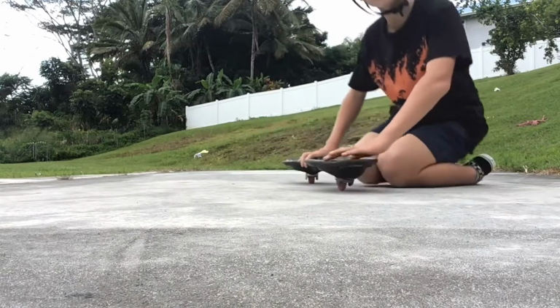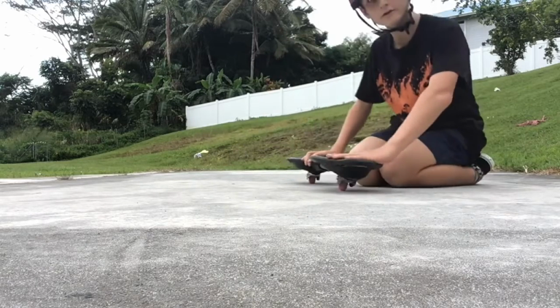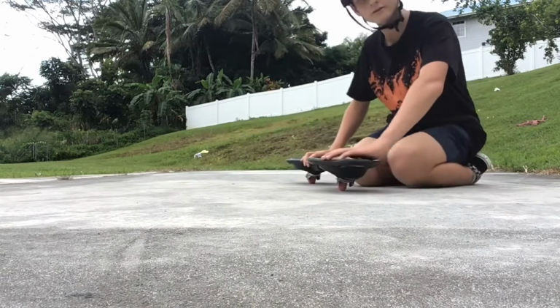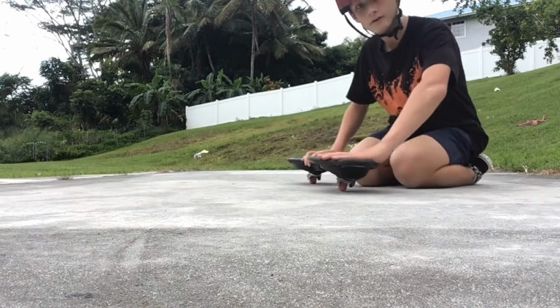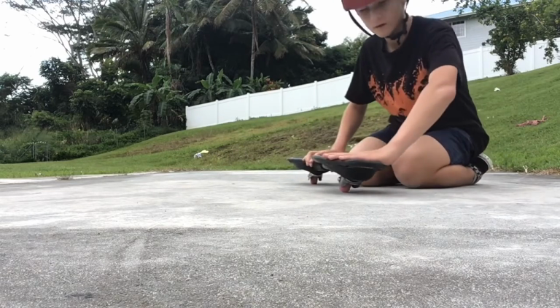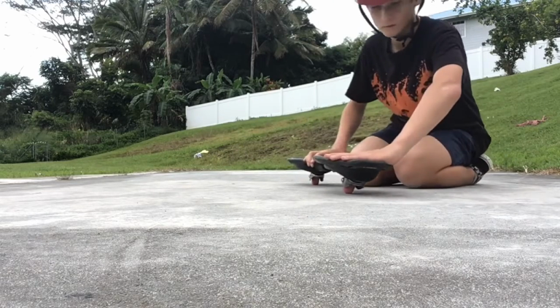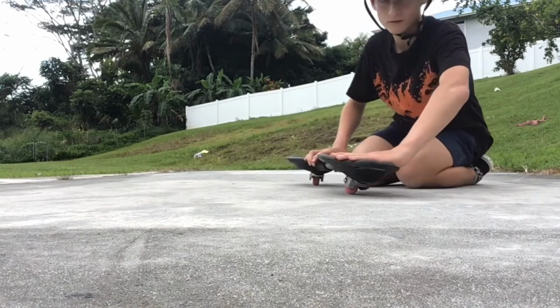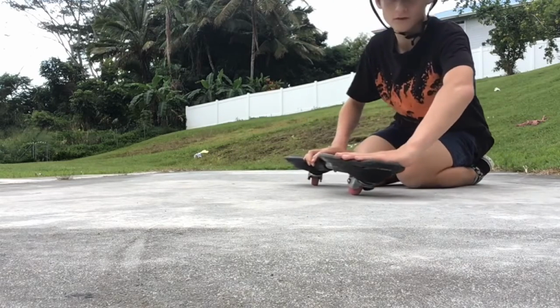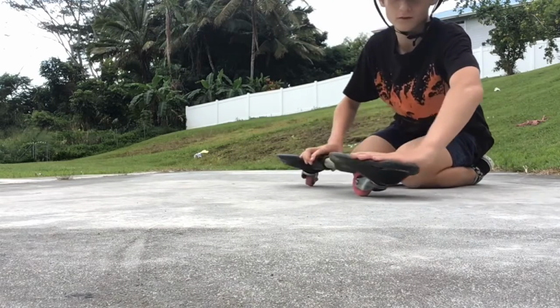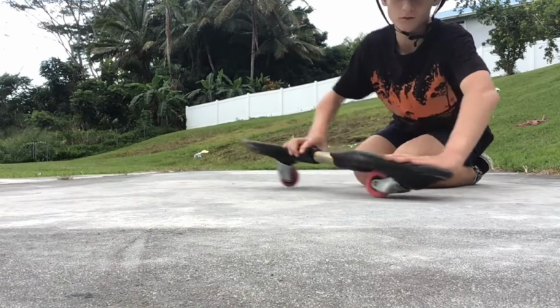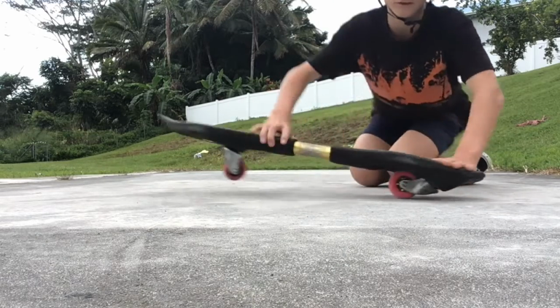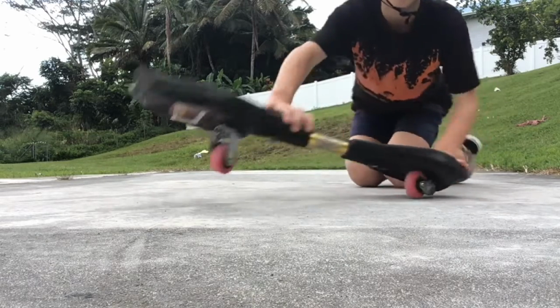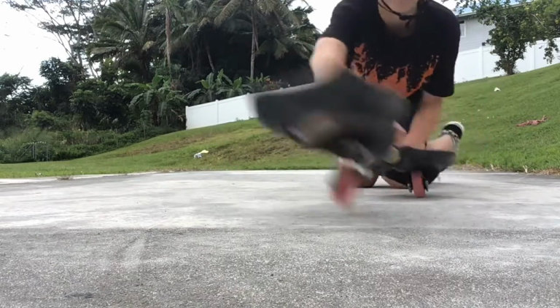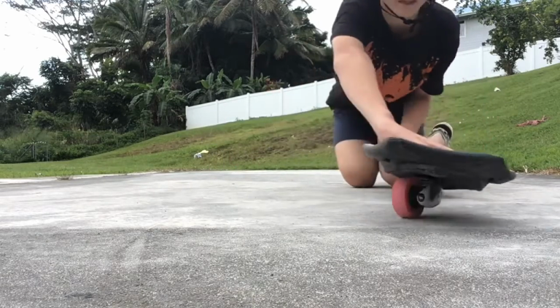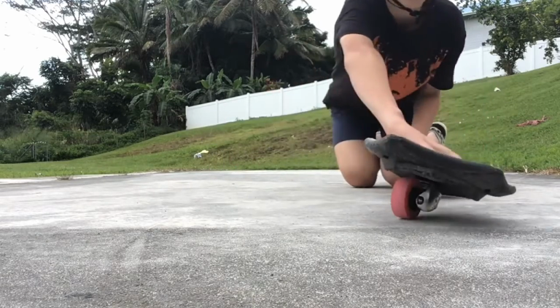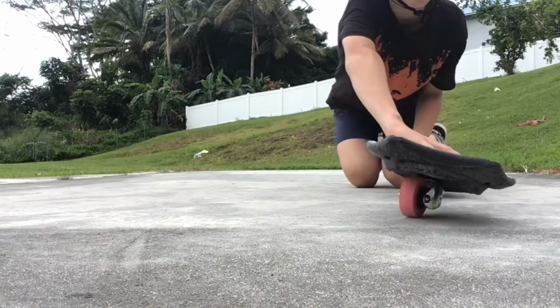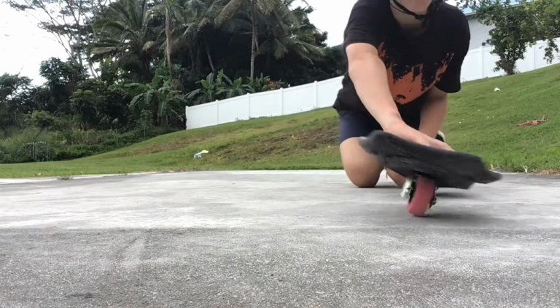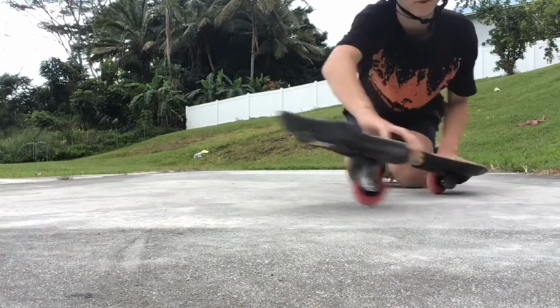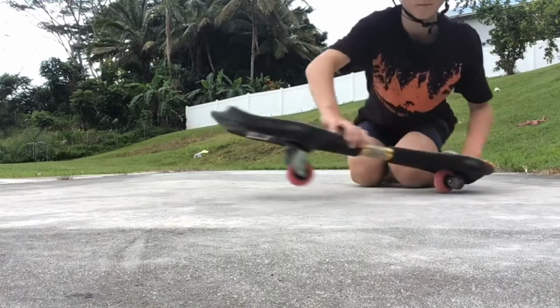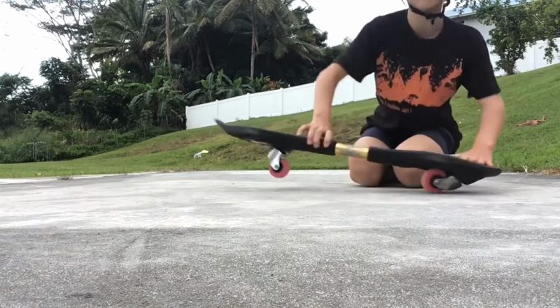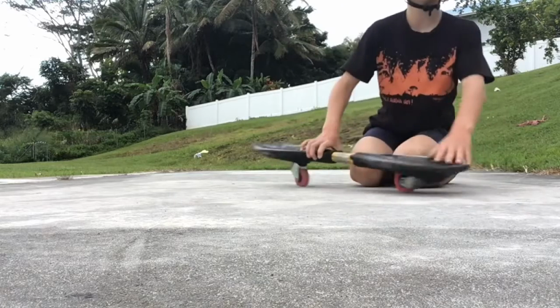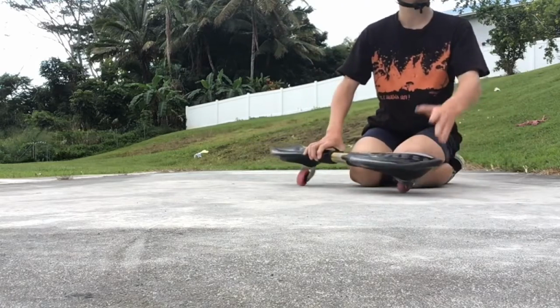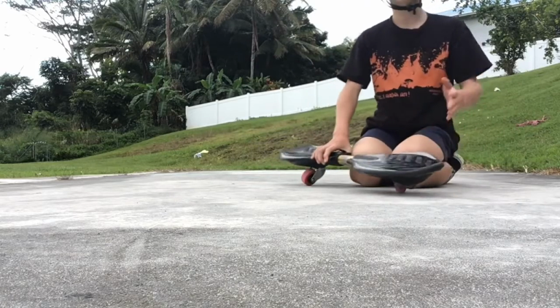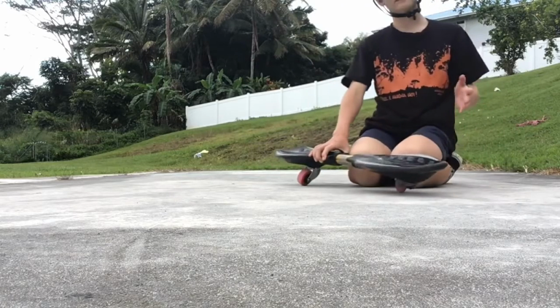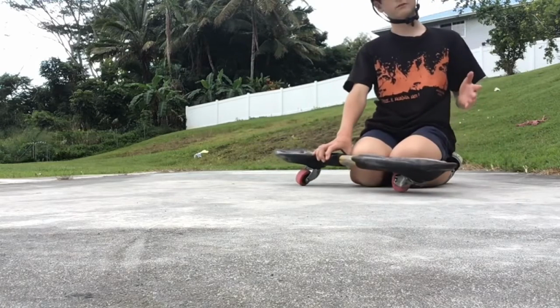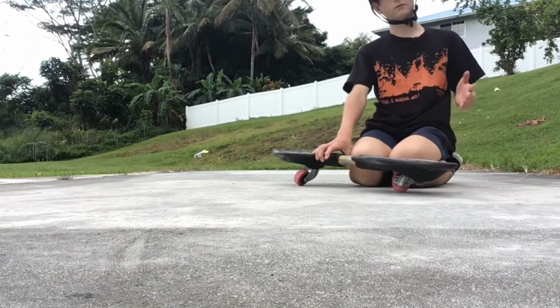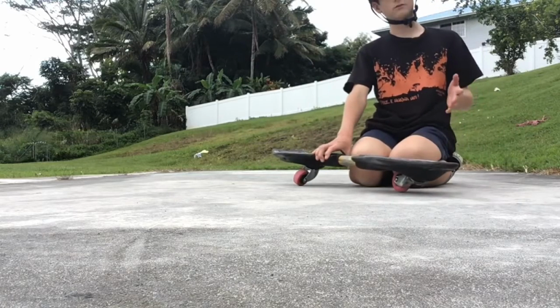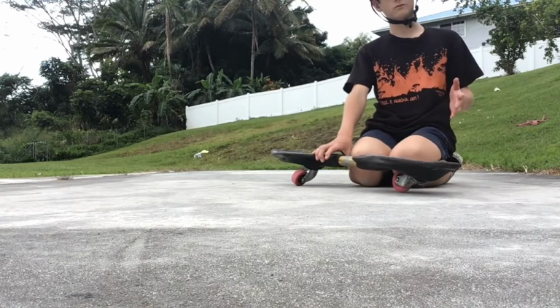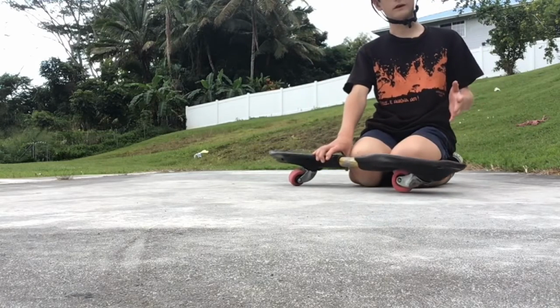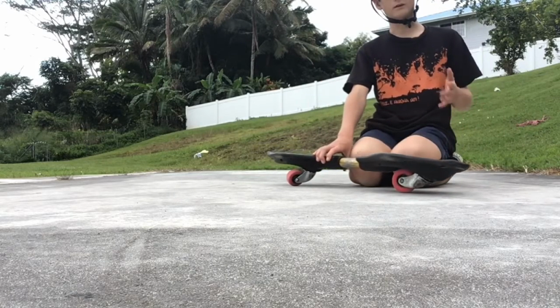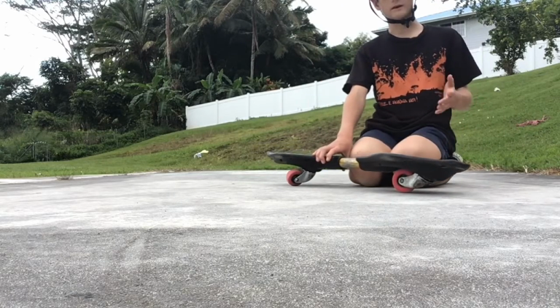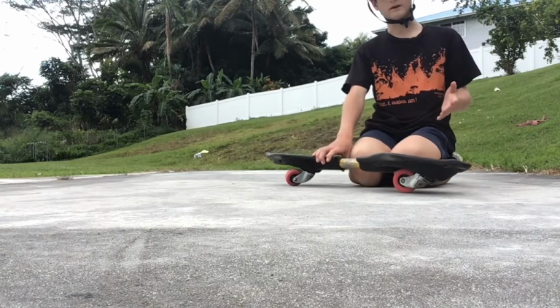You're just going to want to pivot. I would learn how to do a pivot 180 first, which is just twisting 180 degrees. I would rather go up a small hill and just do it and then go back down.